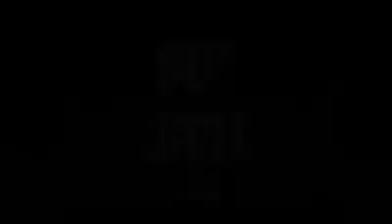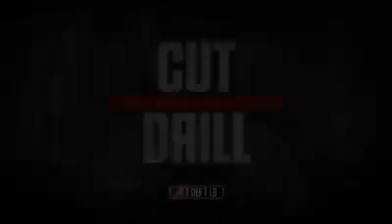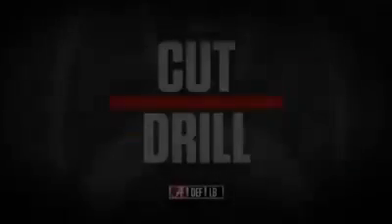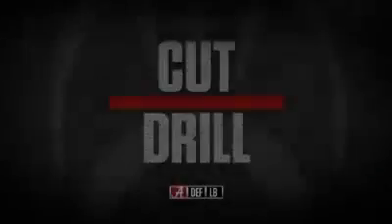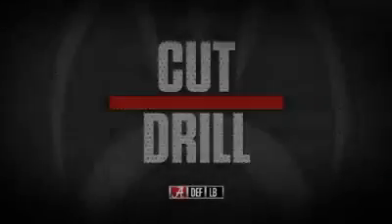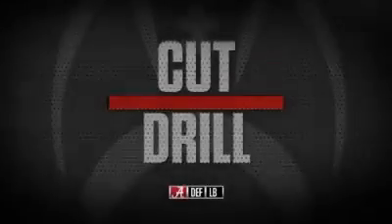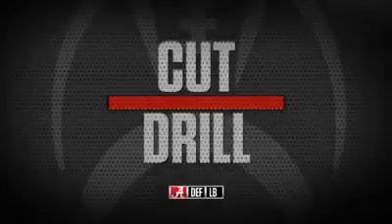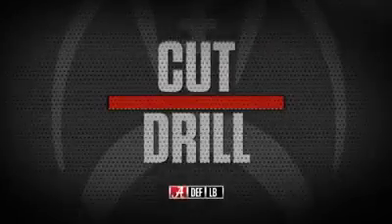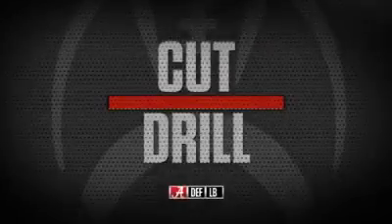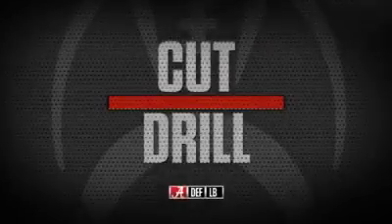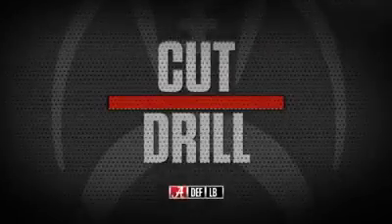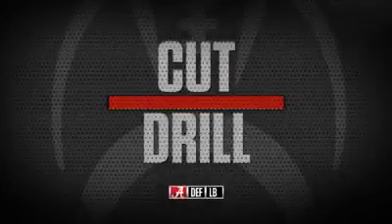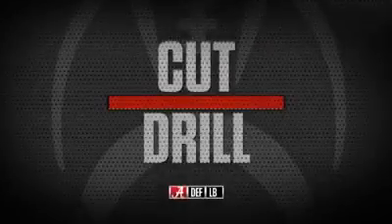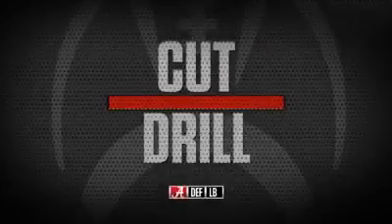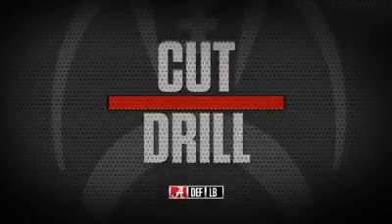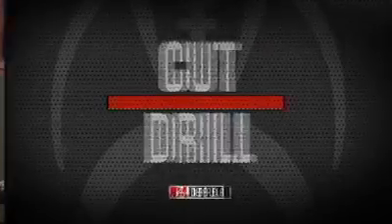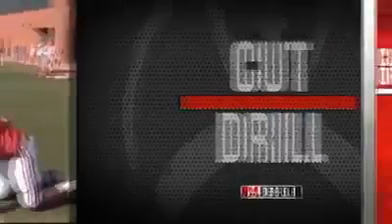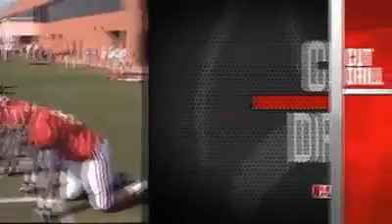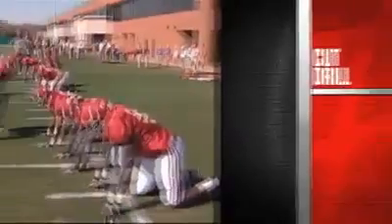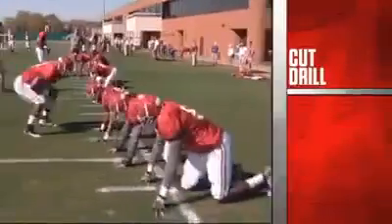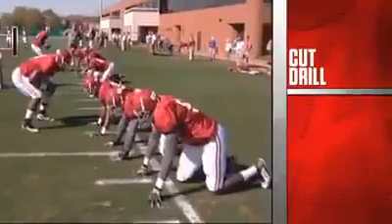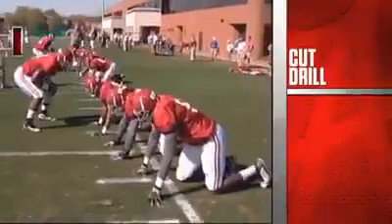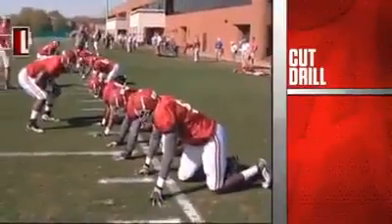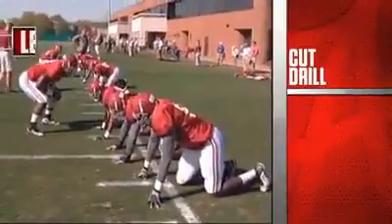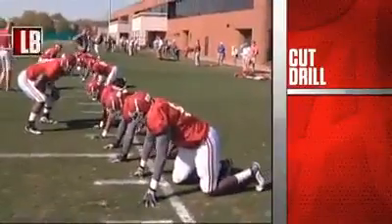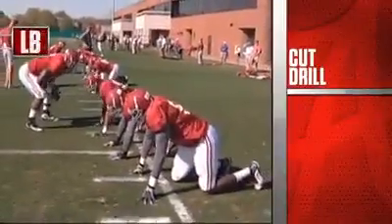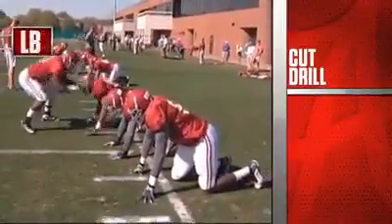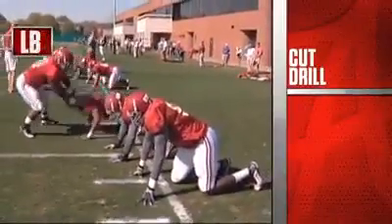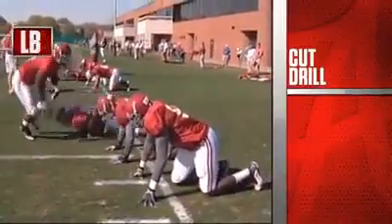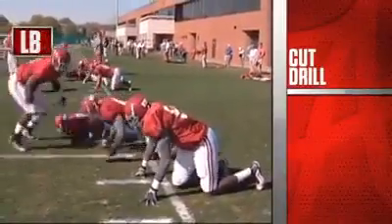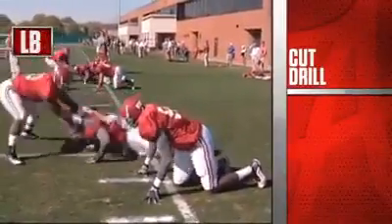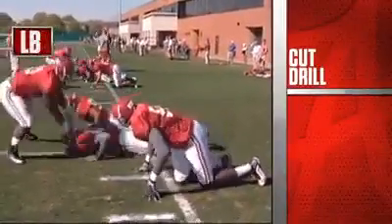Cut drill — probably the most important drill in college football, because people are going to throw at our legs.